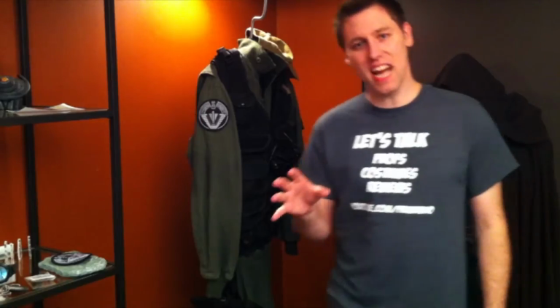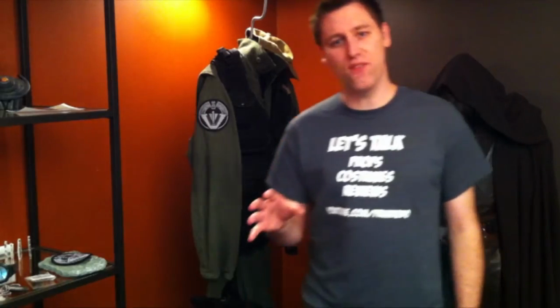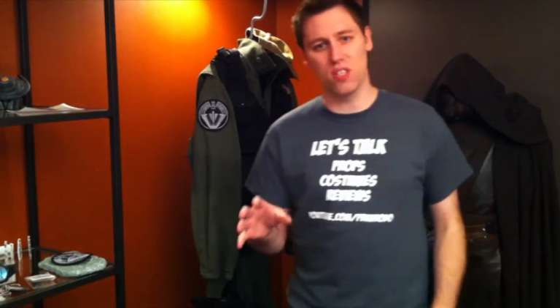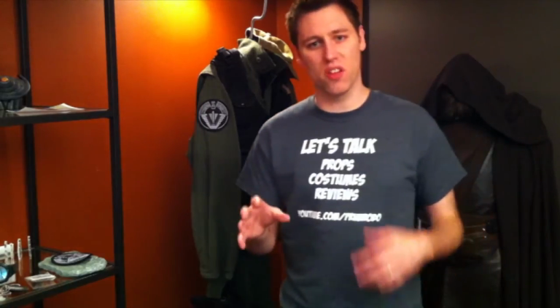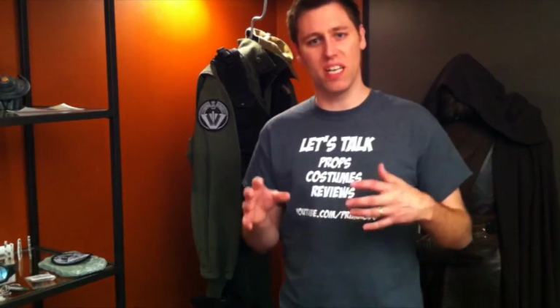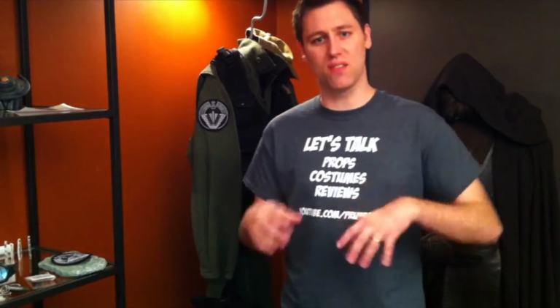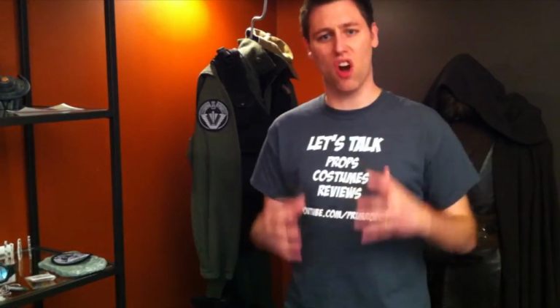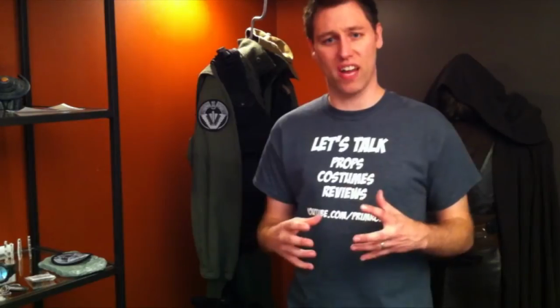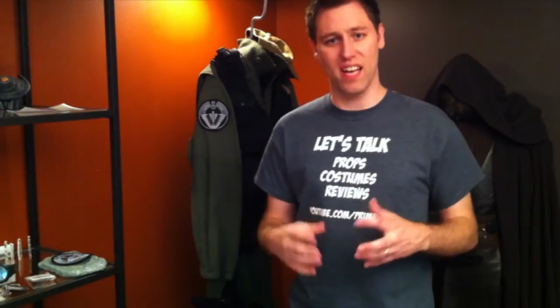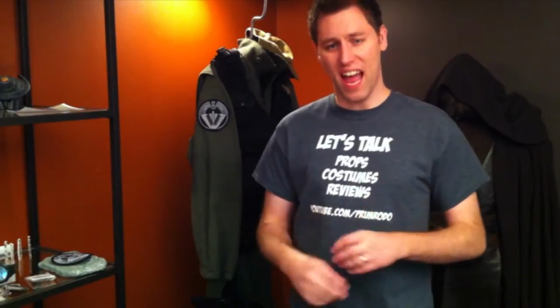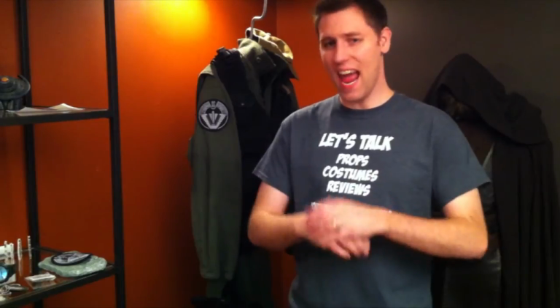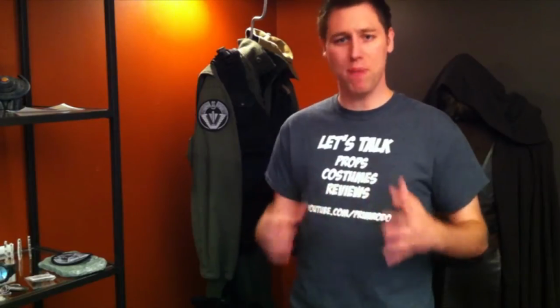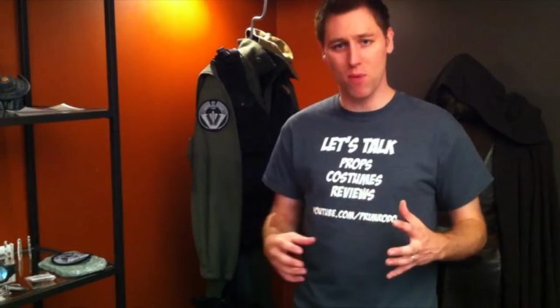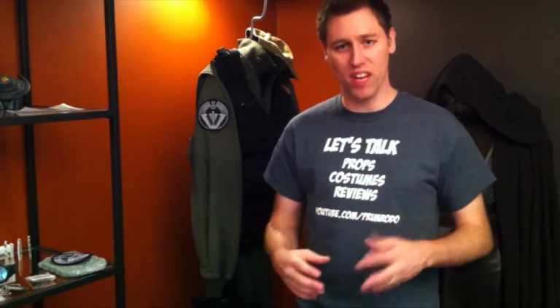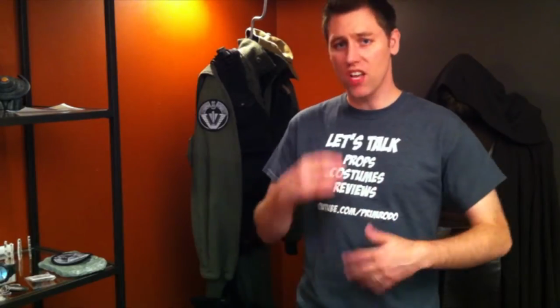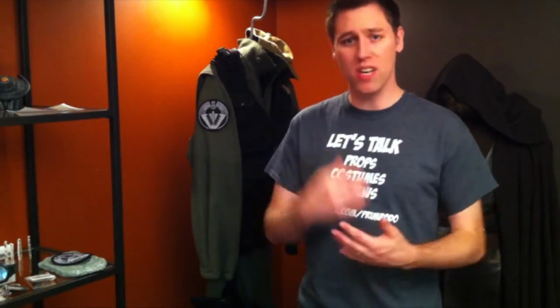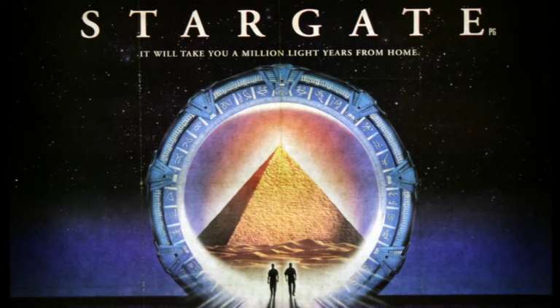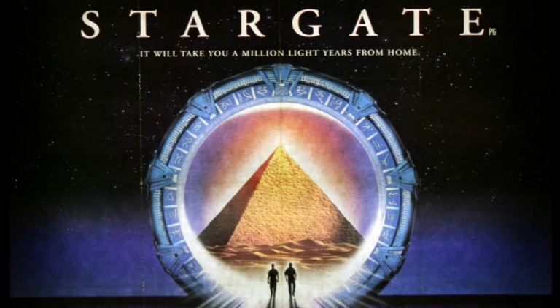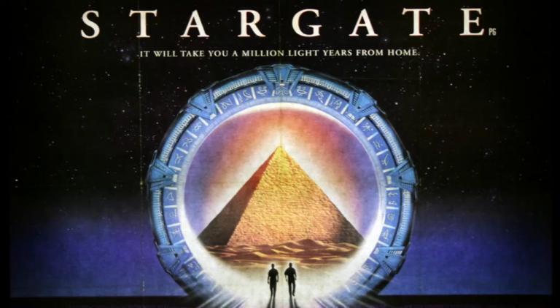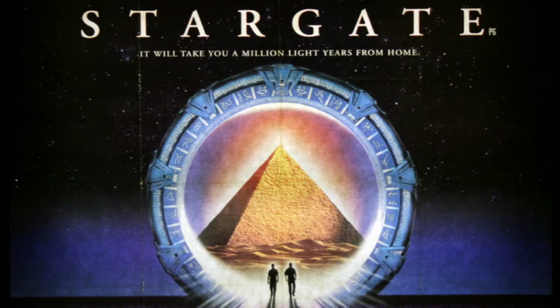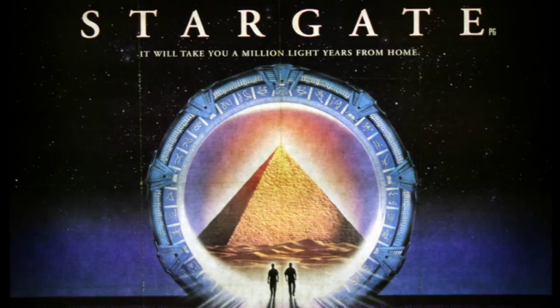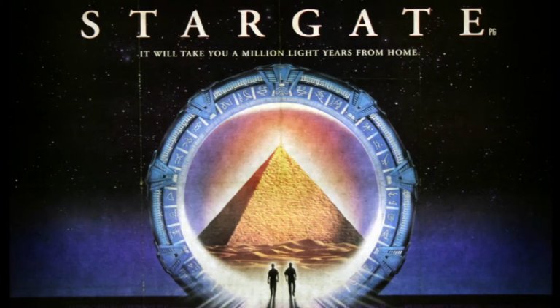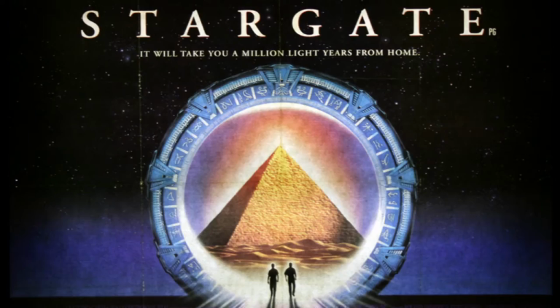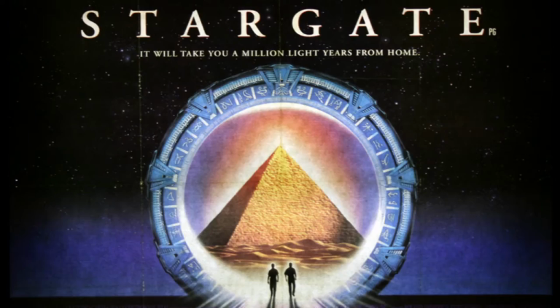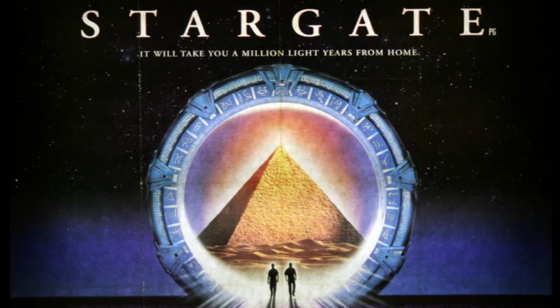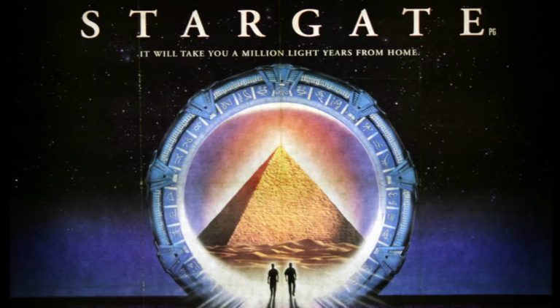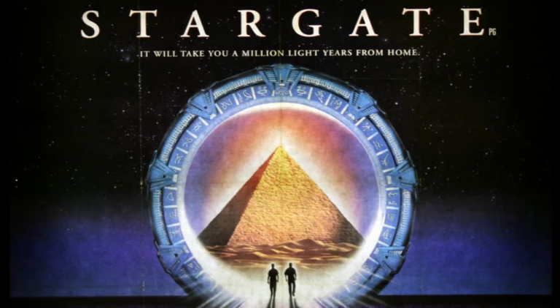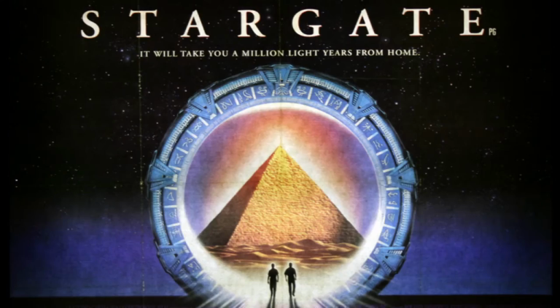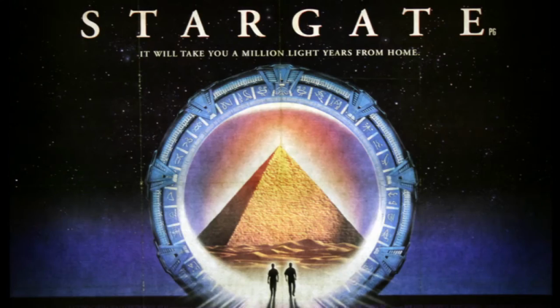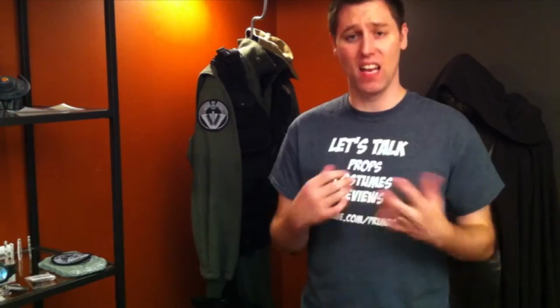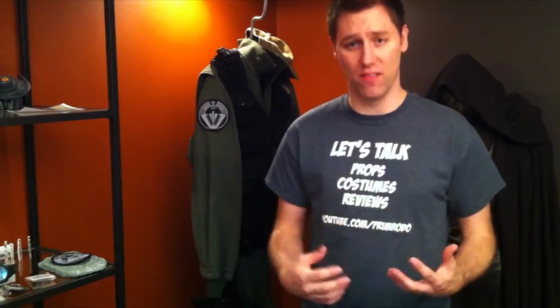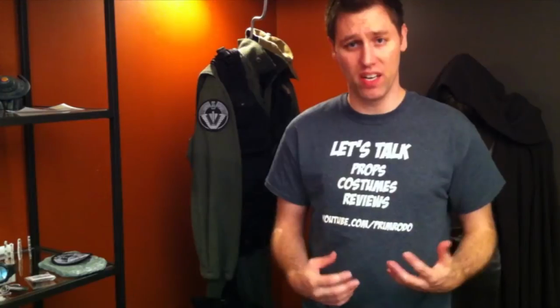1994 saw the release of Stargate — an epic movie, unique, creative. It was fantastic, I loved it.